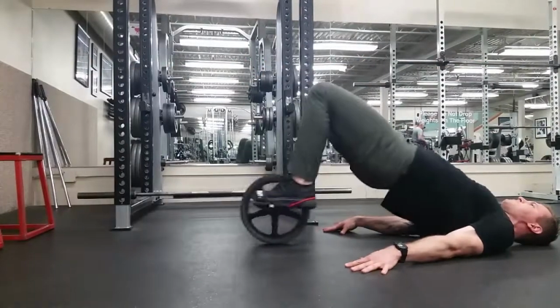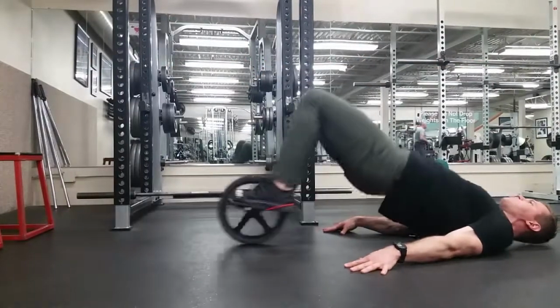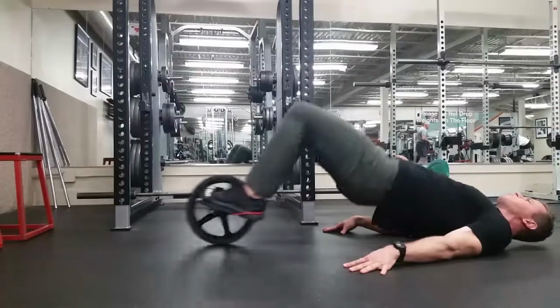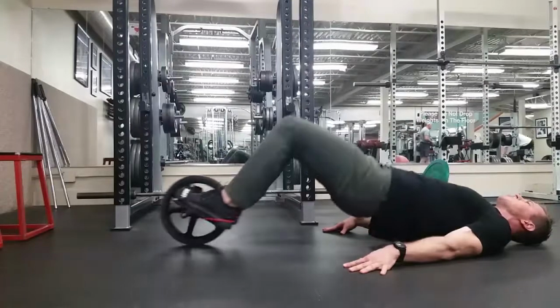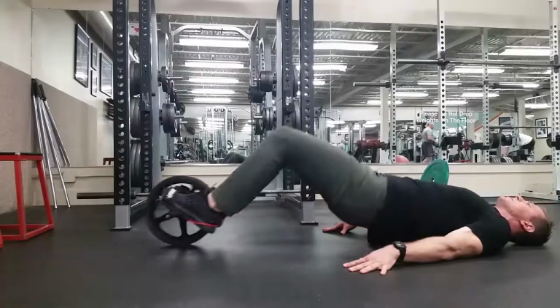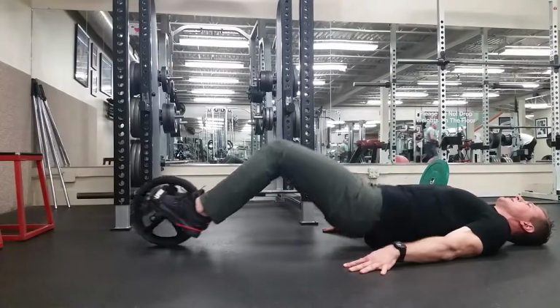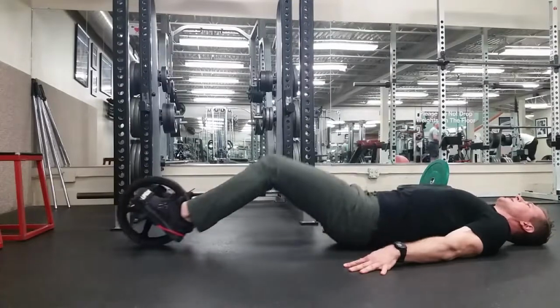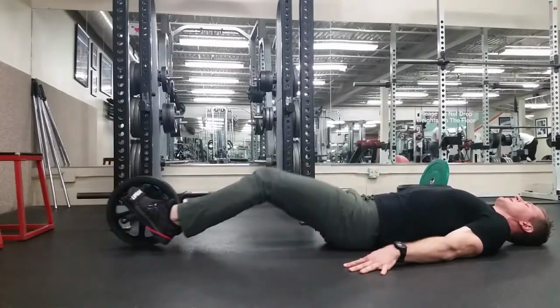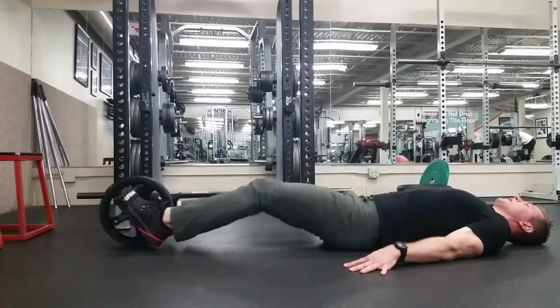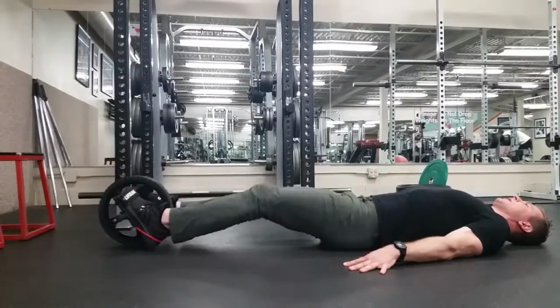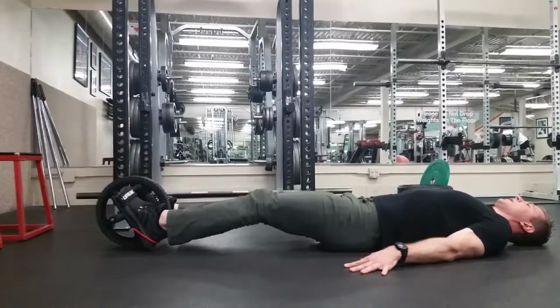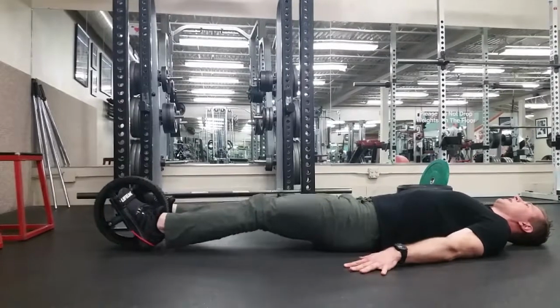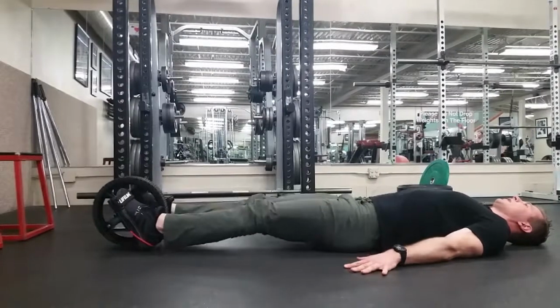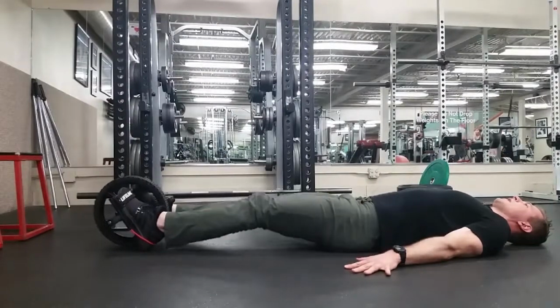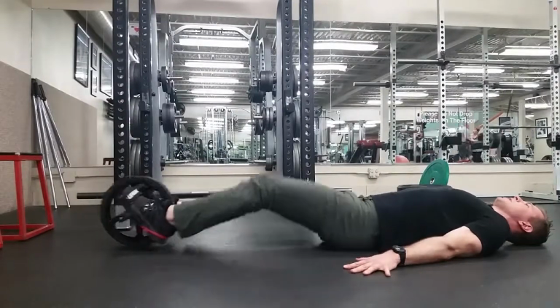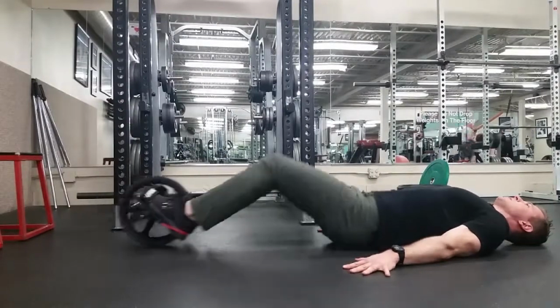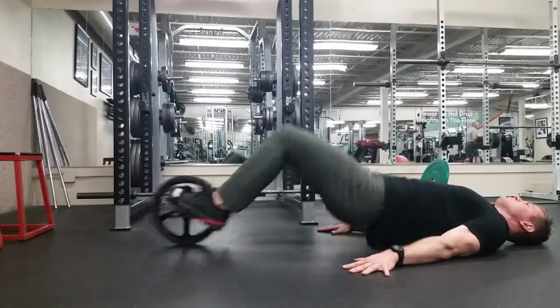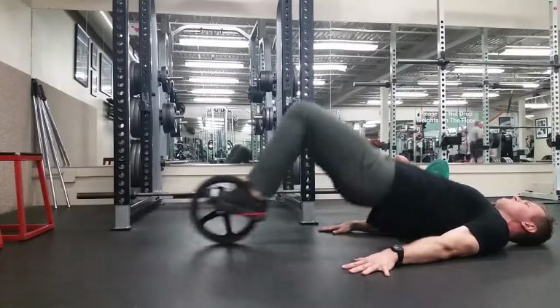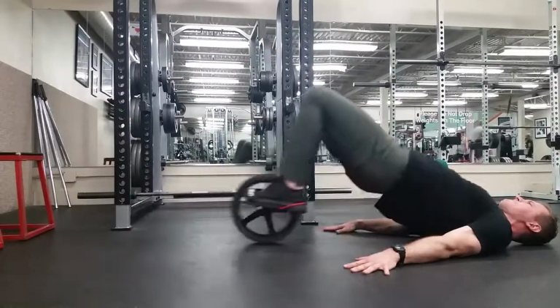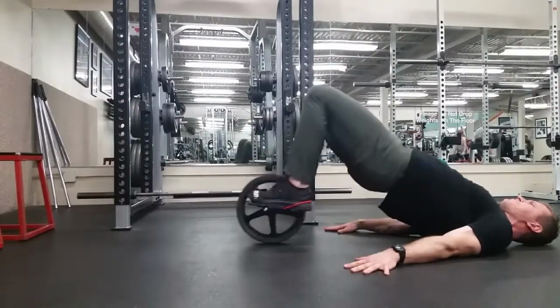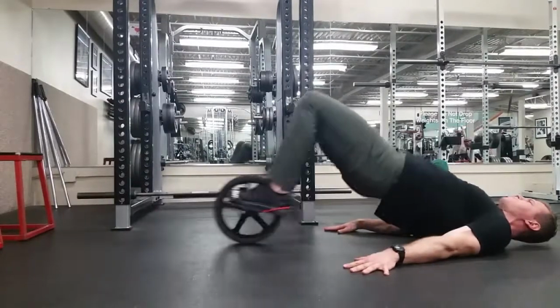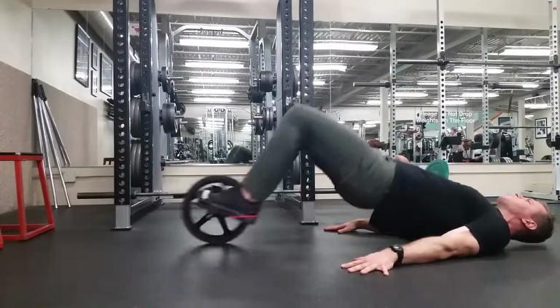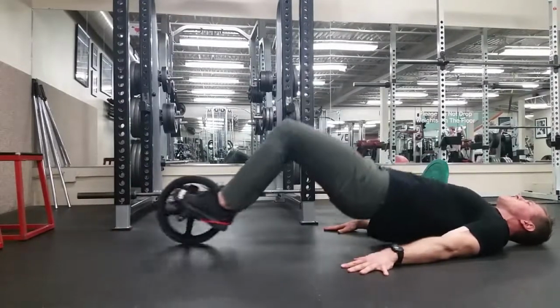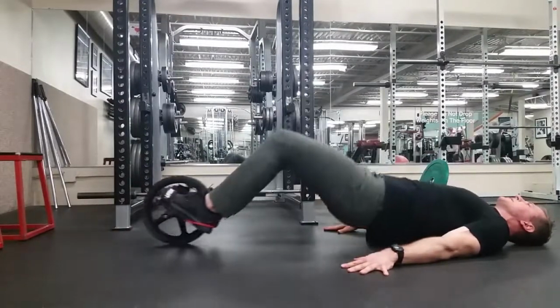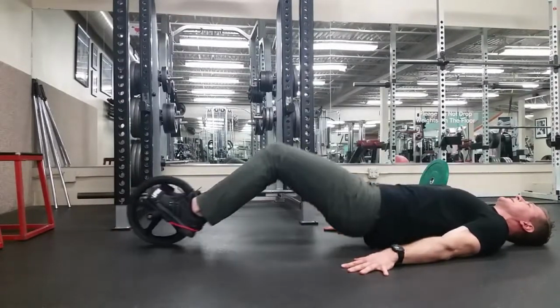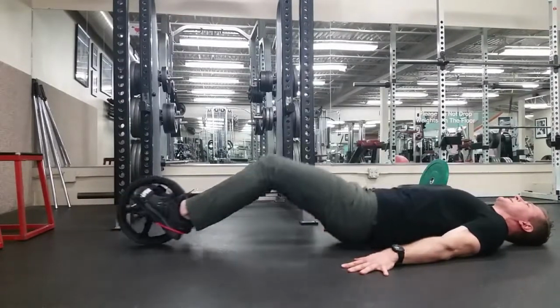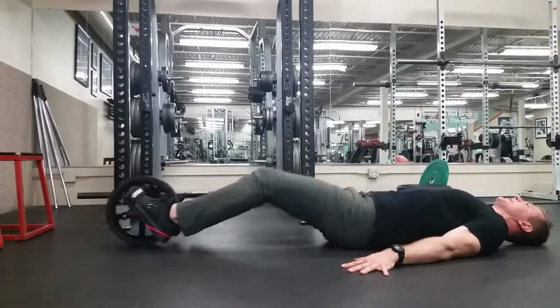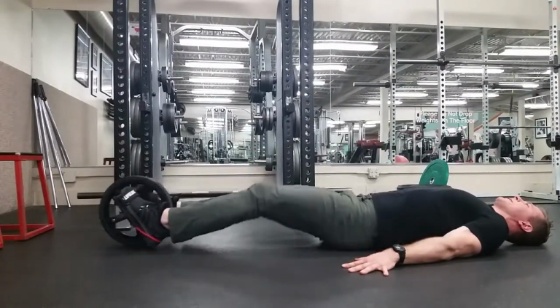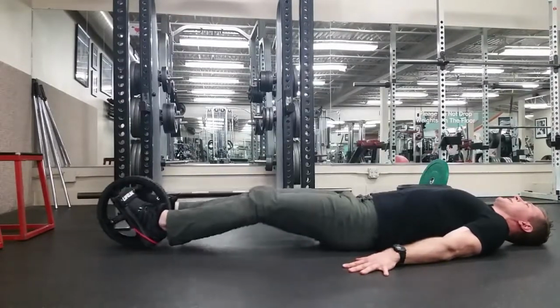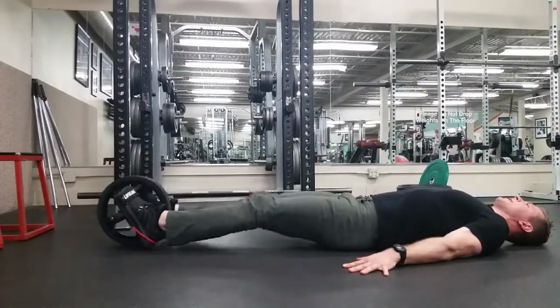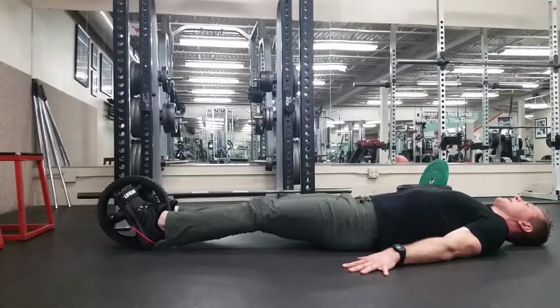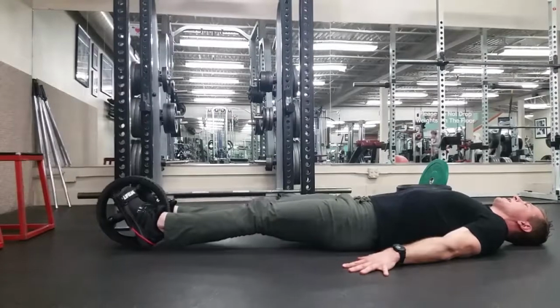Lift the hips, pull the heels in as far as you can, set the hips back down. Lift up, pull in, and set back down.